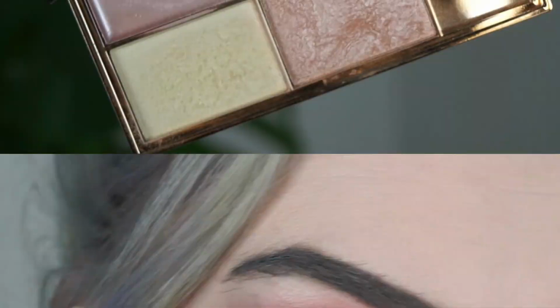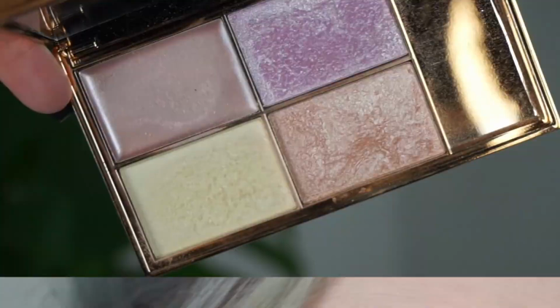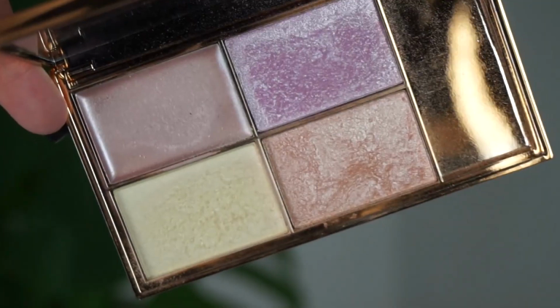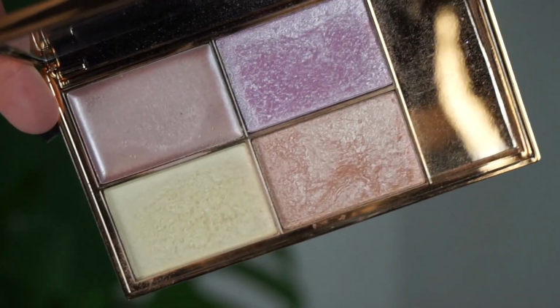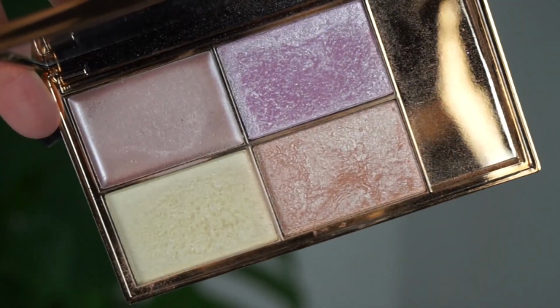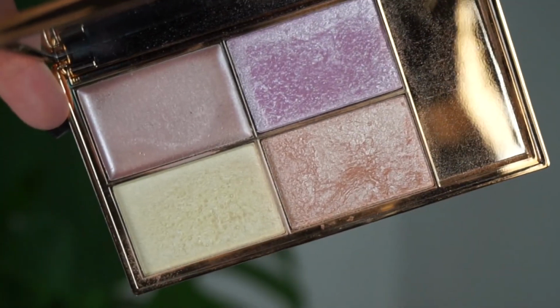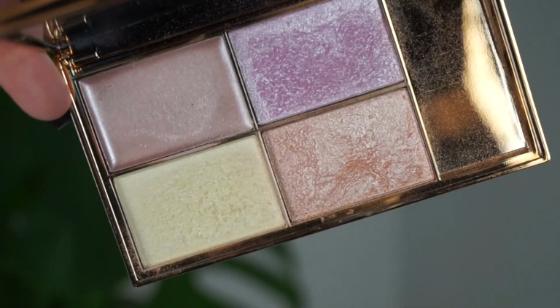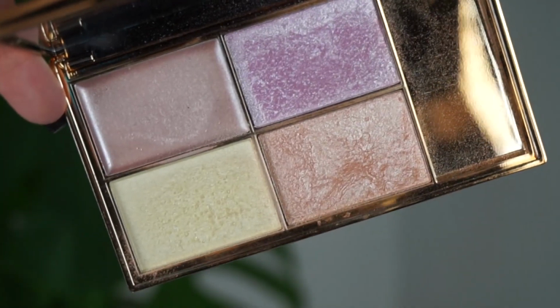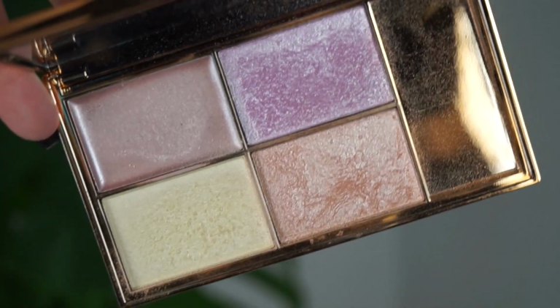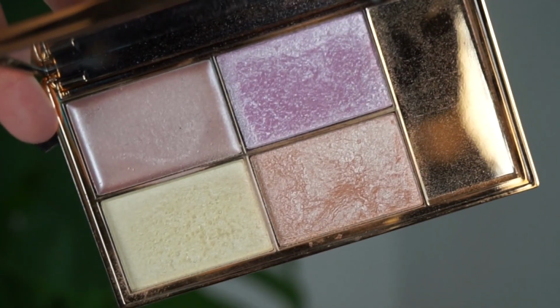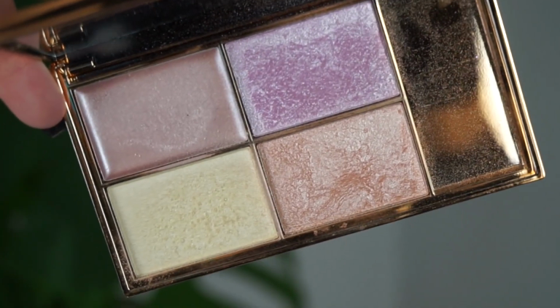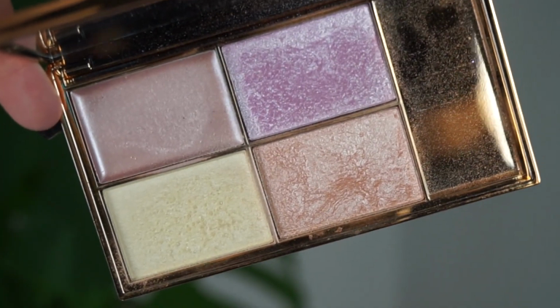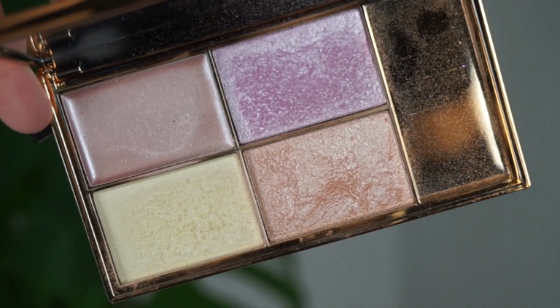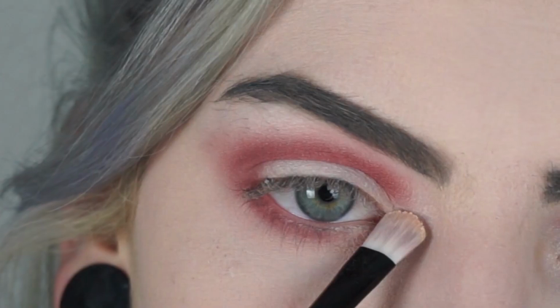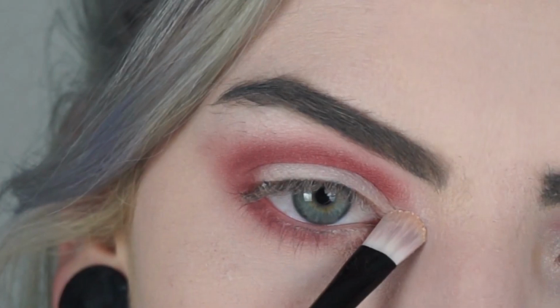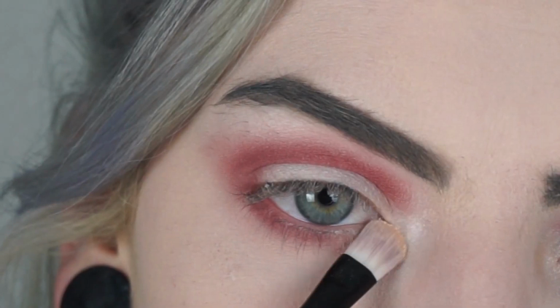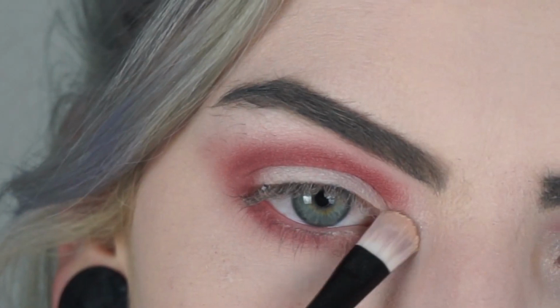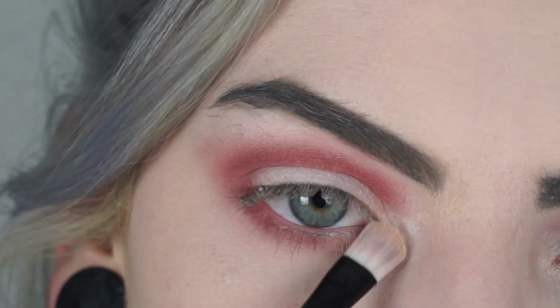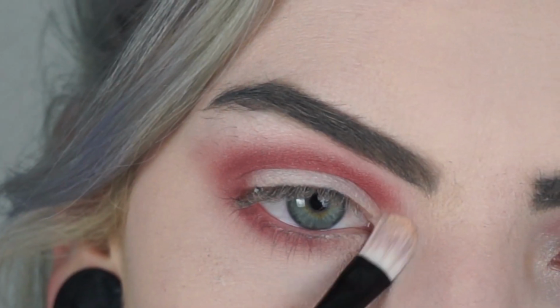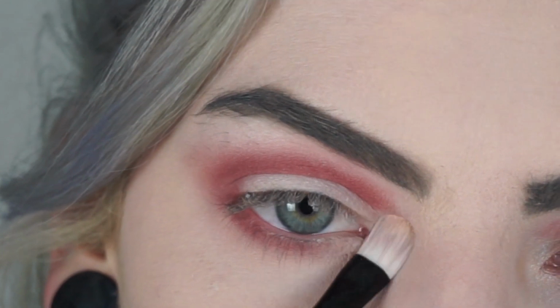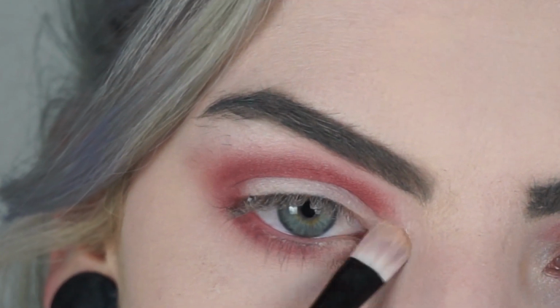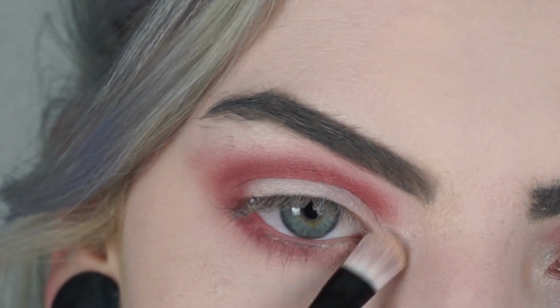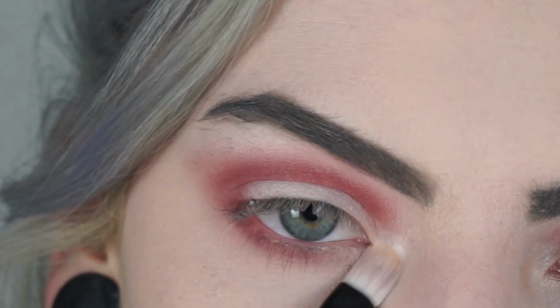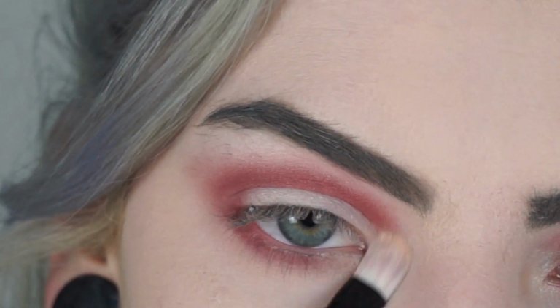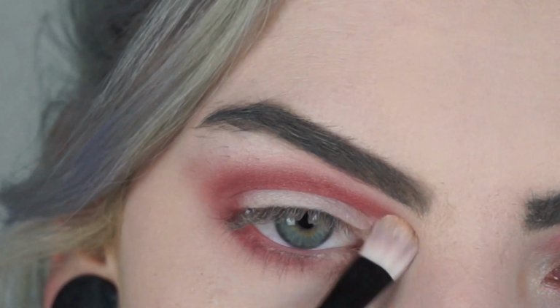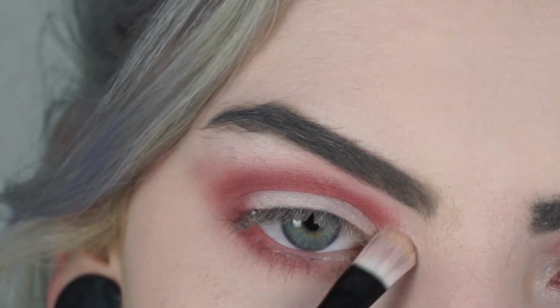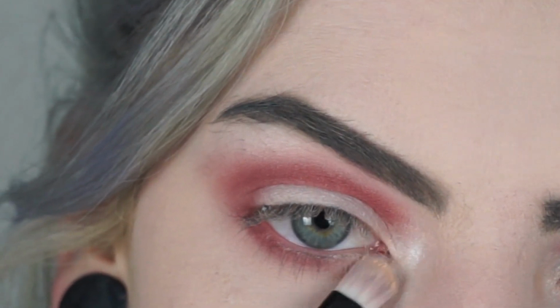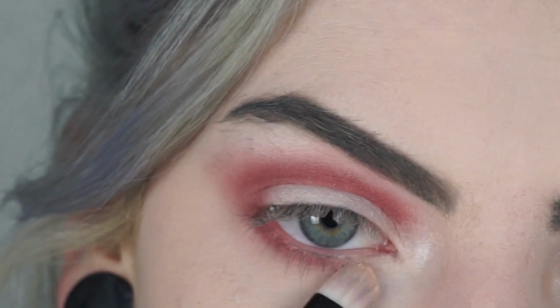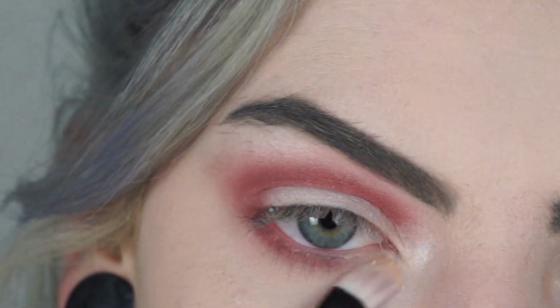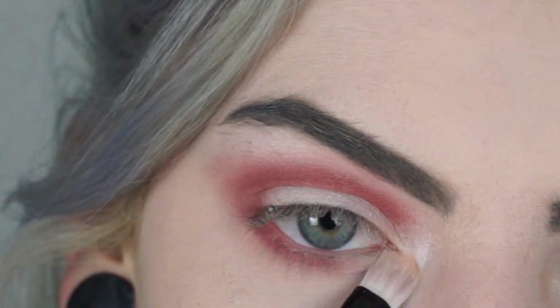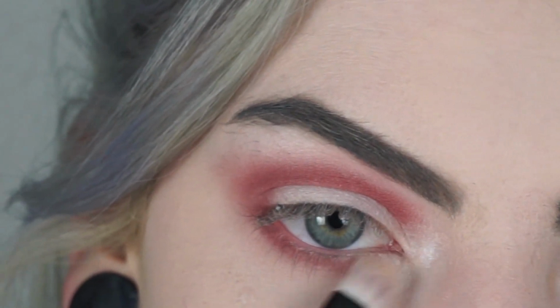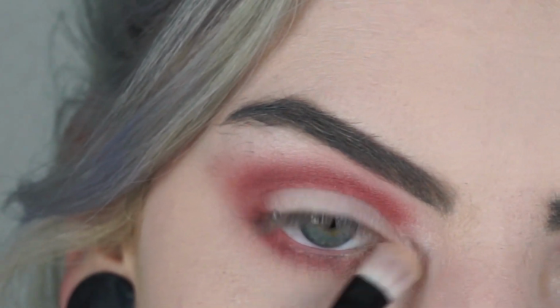And then for the inner highlight, I'm going to take the Sleek Solstice palette and I'm mixing the orange and the yellow highlighter.